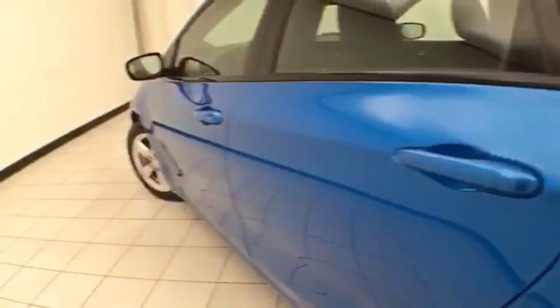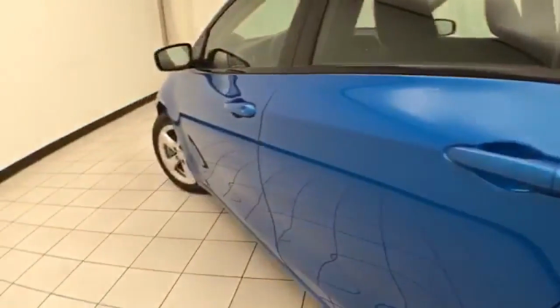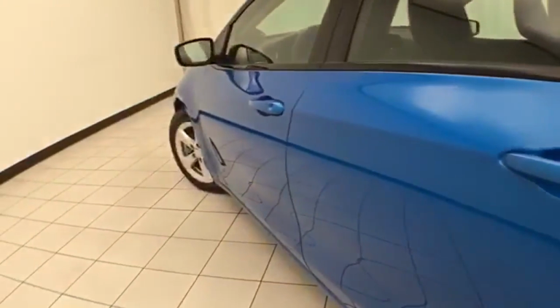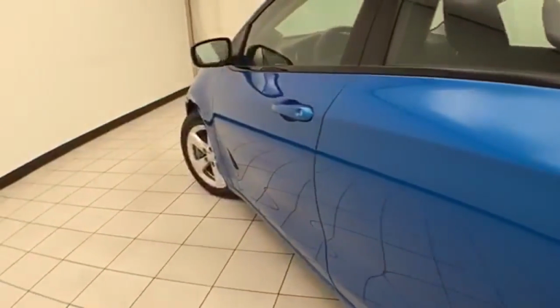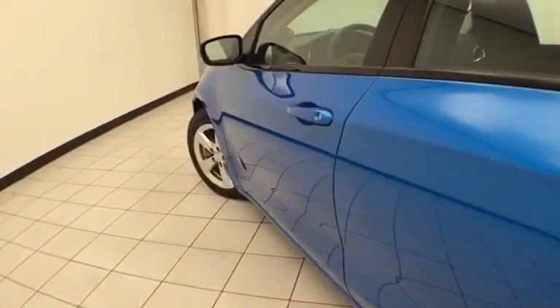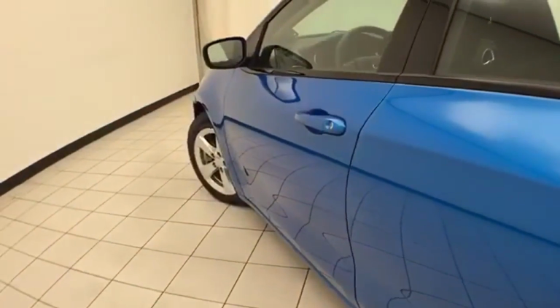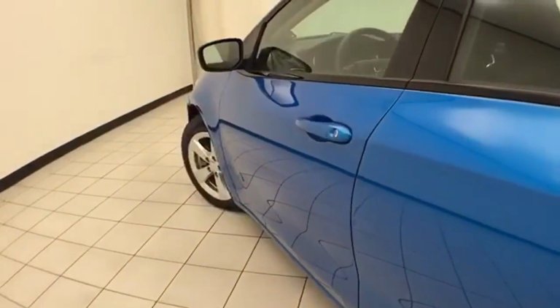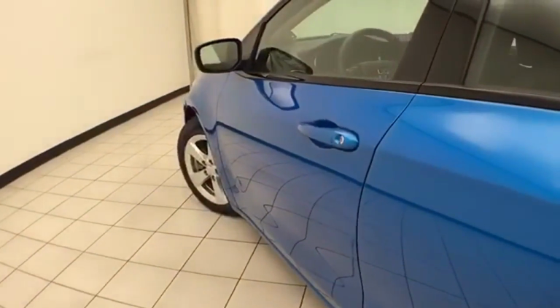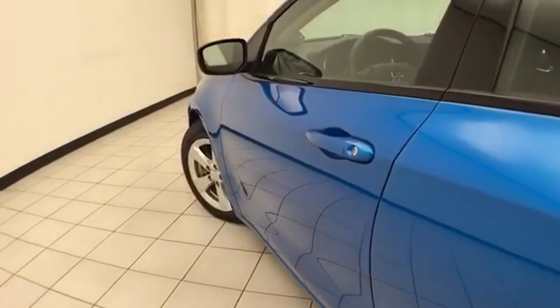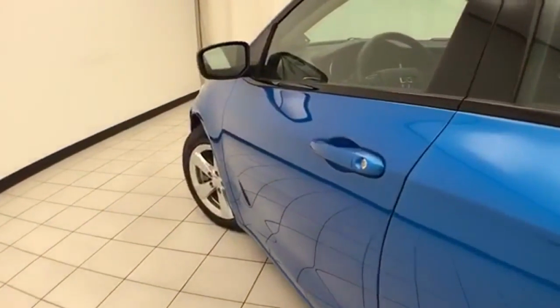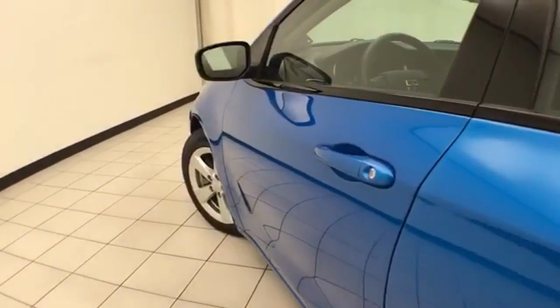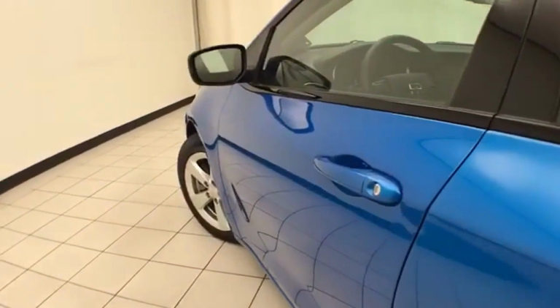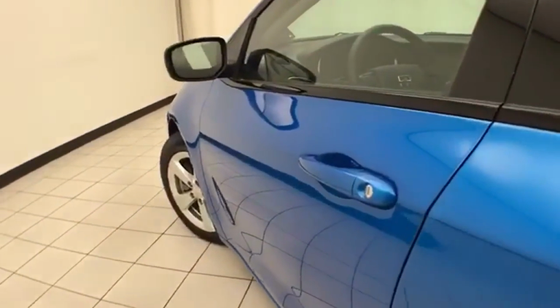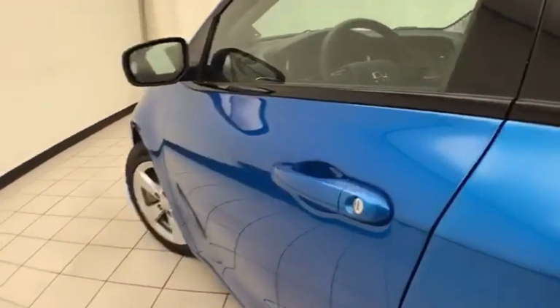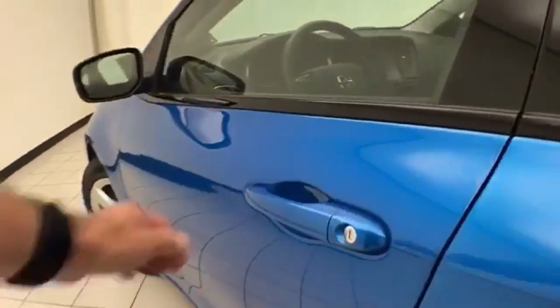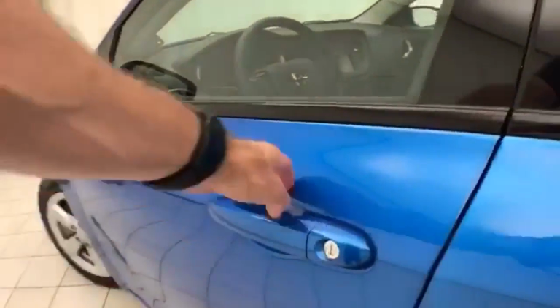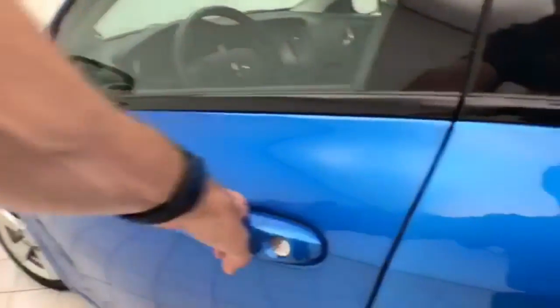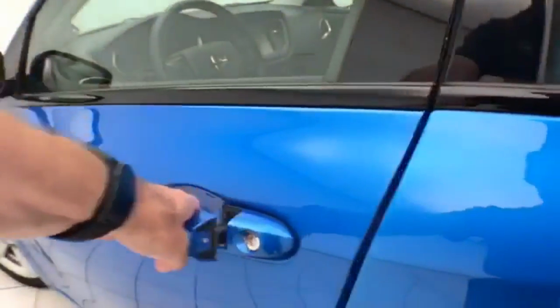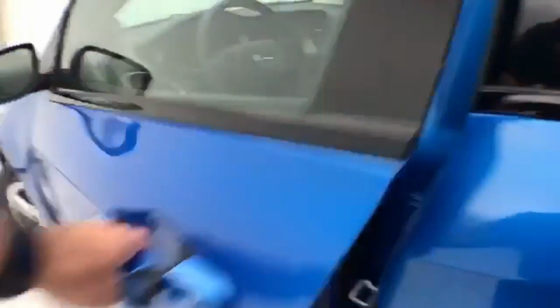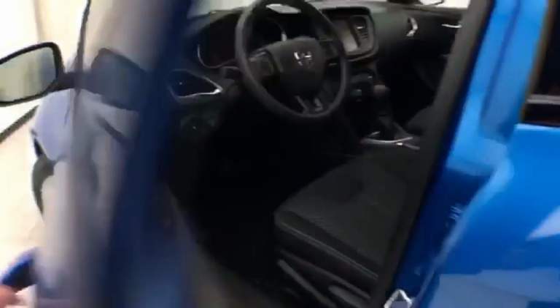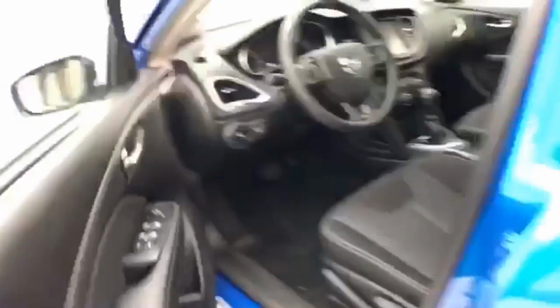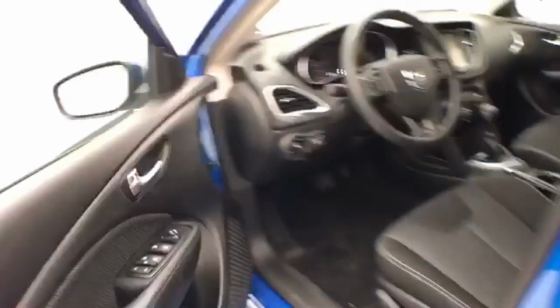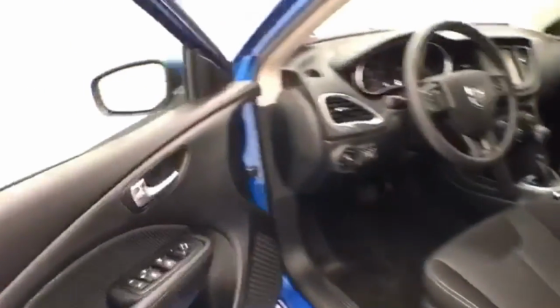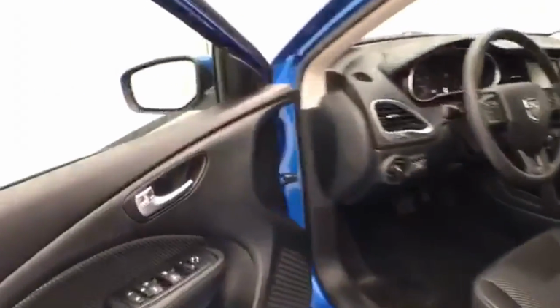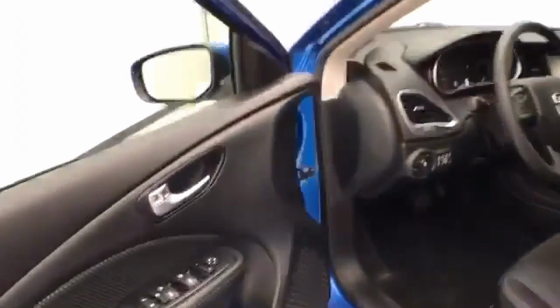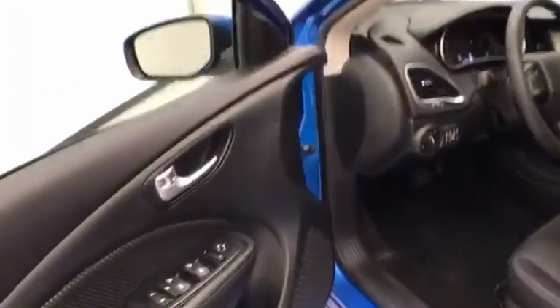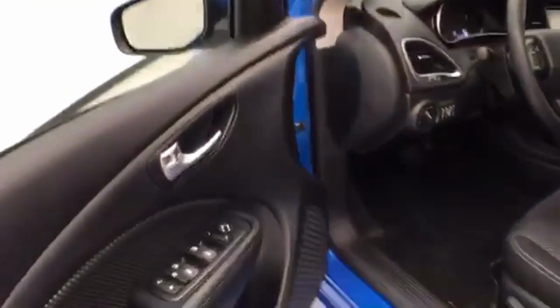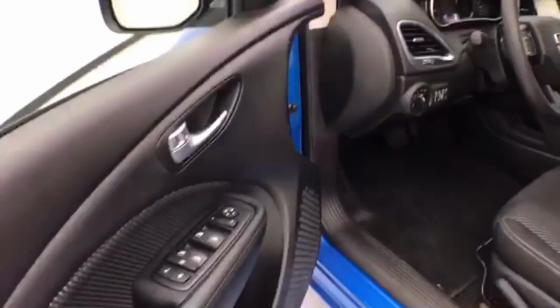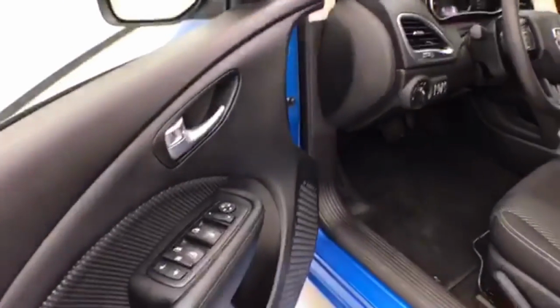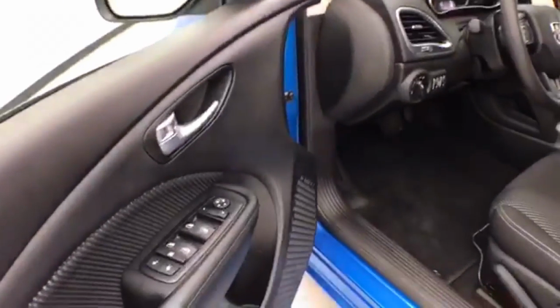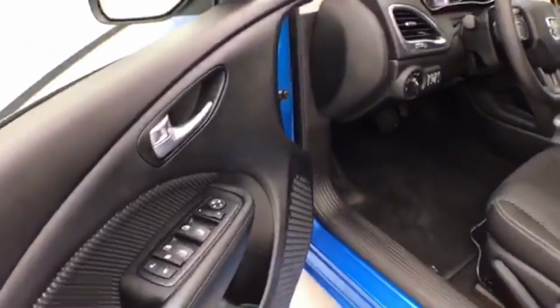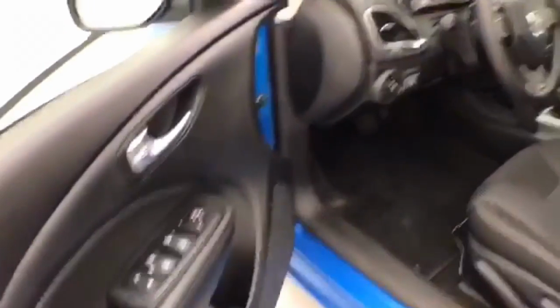This SXT has keyless entry with remote start, along with power windows, locks, and mirrors.